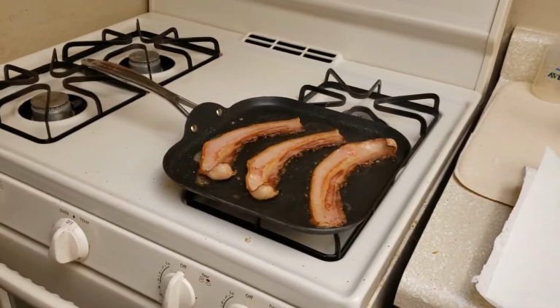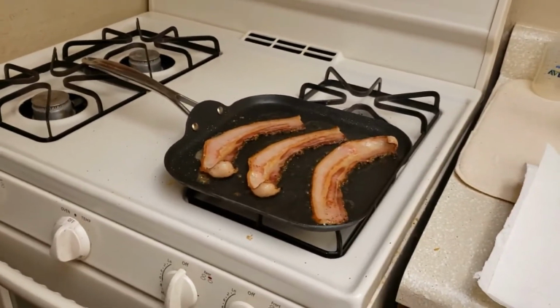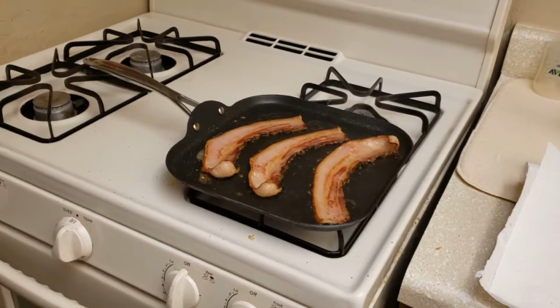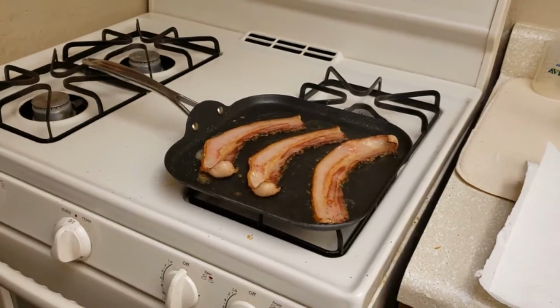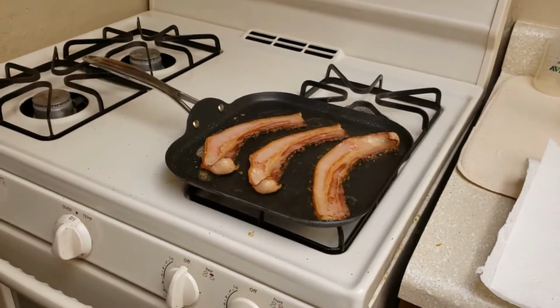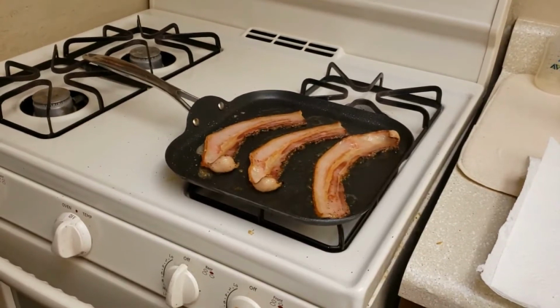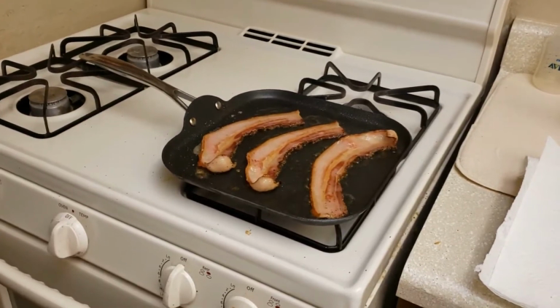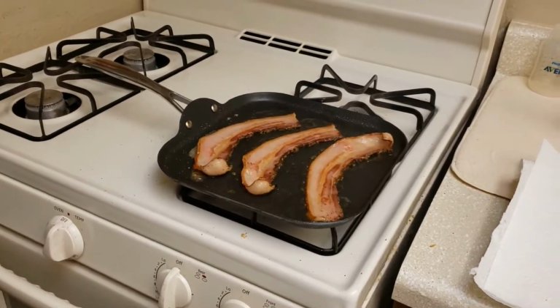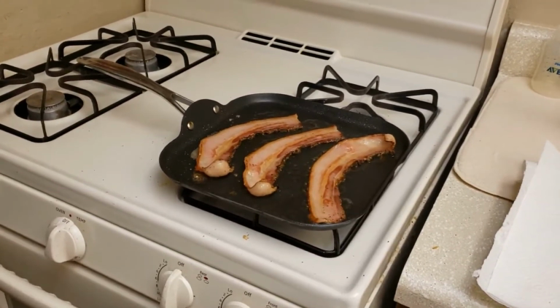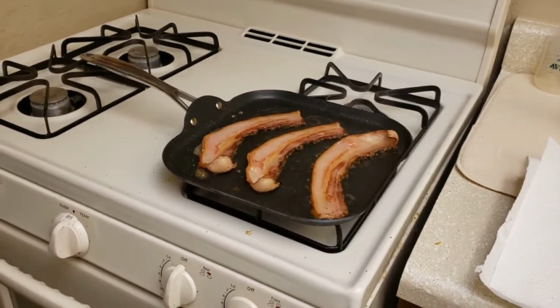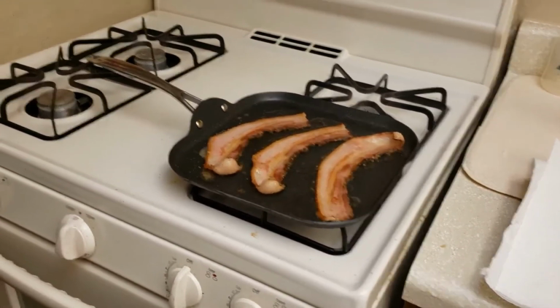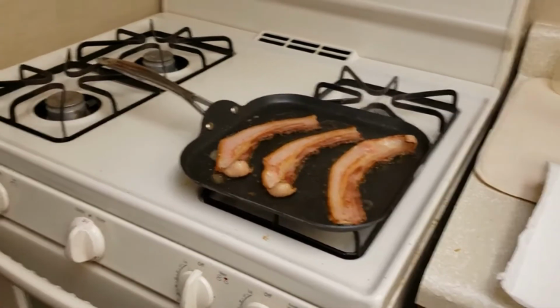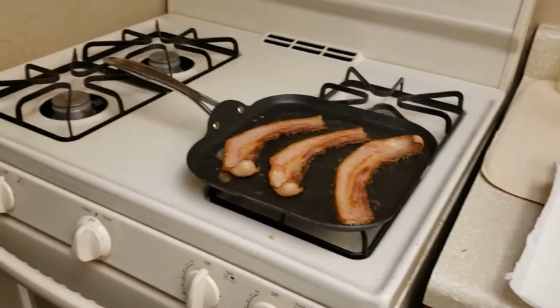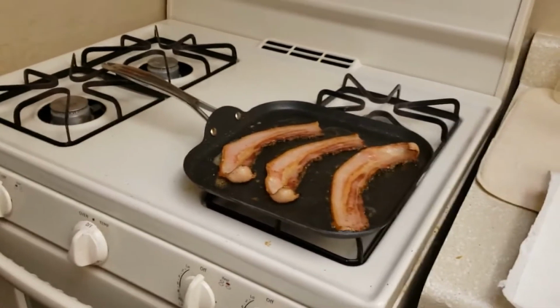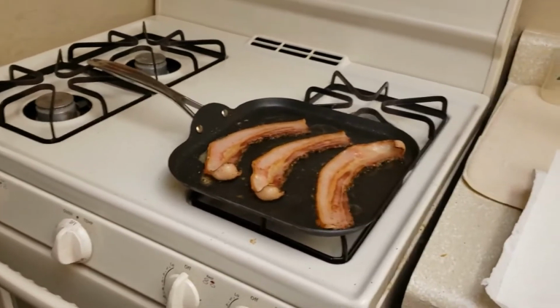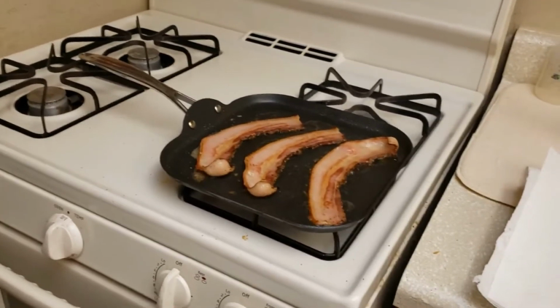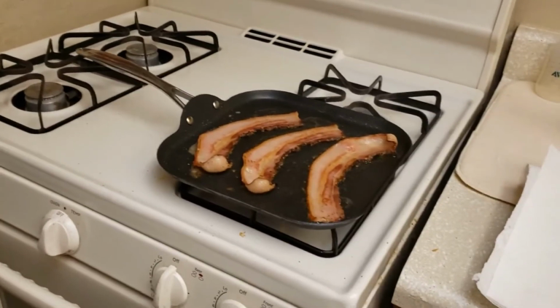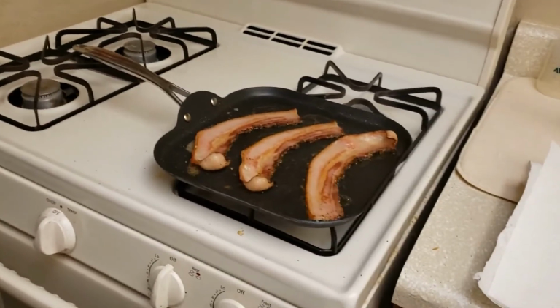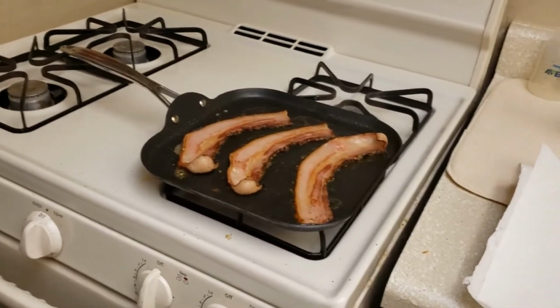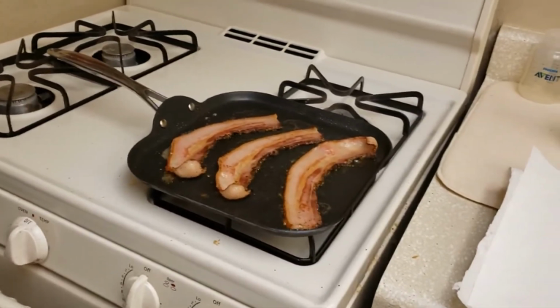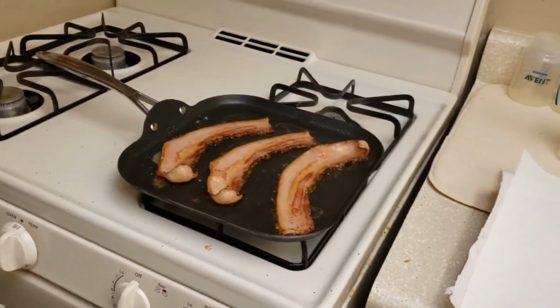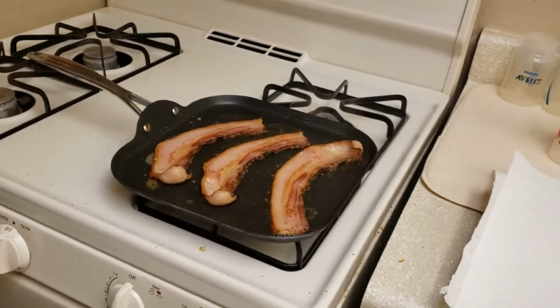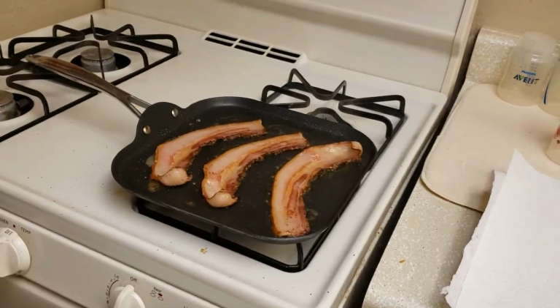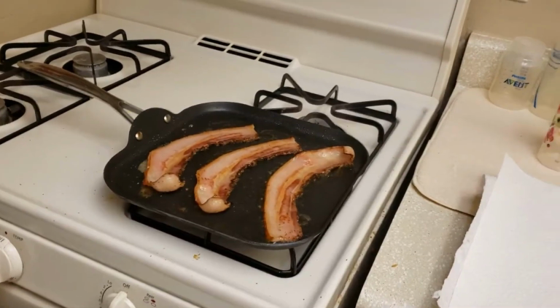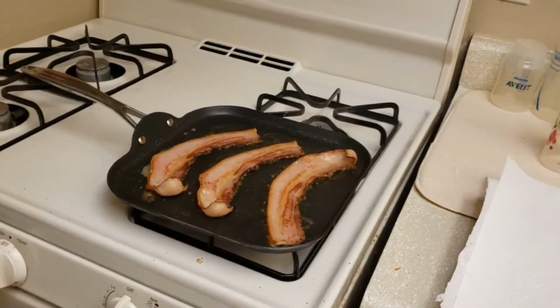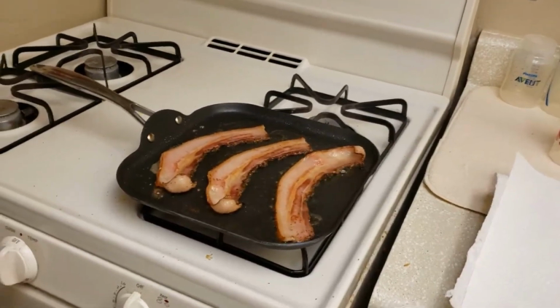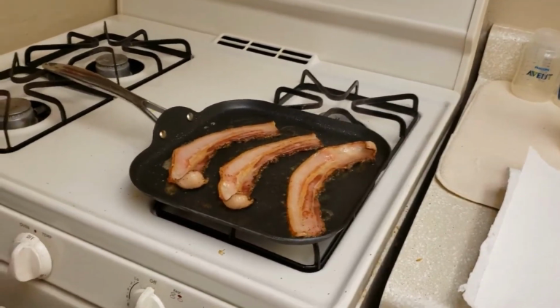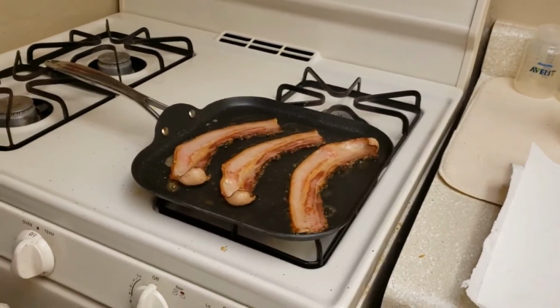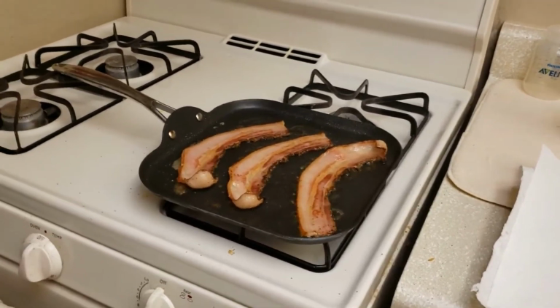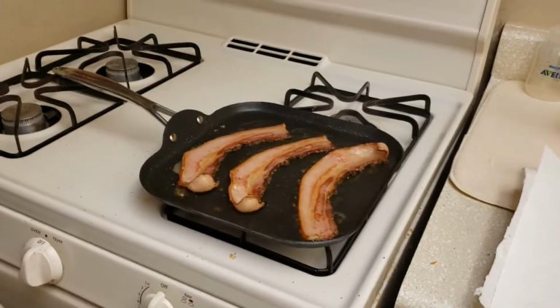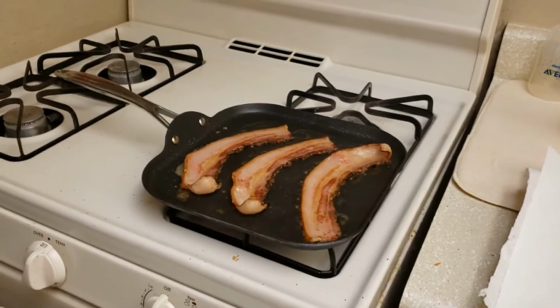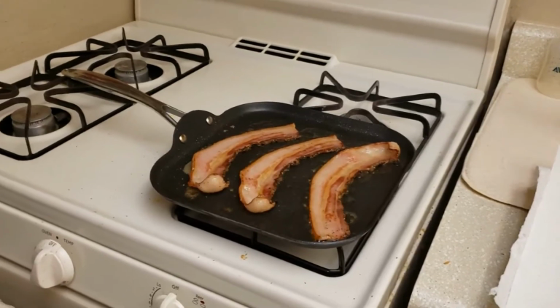All right, so I'm going to let this cook for a little bit, and then I will be back with what to do with the eggs.